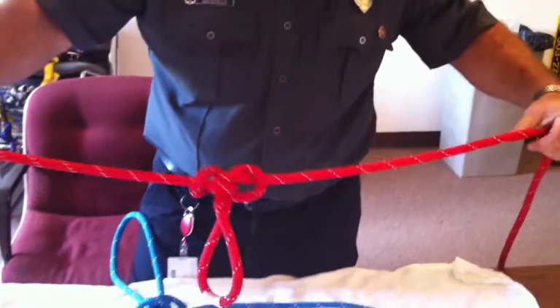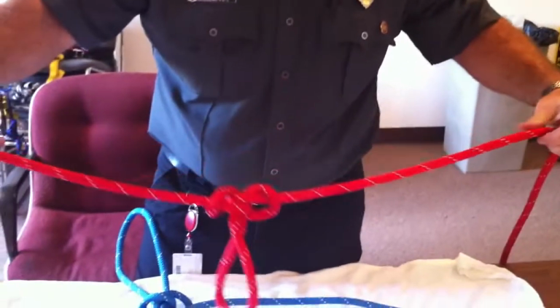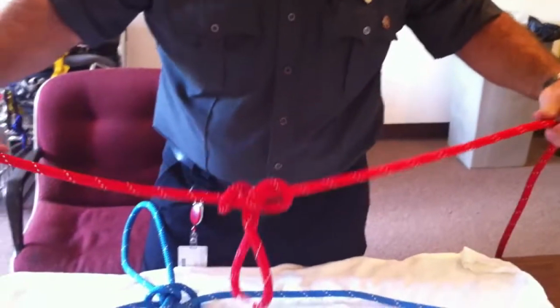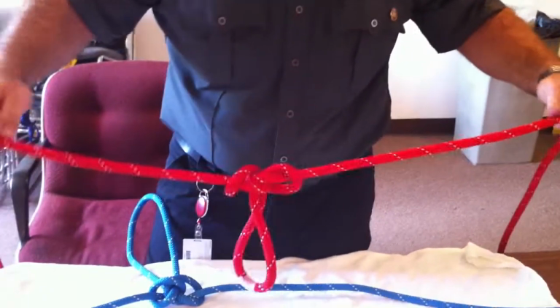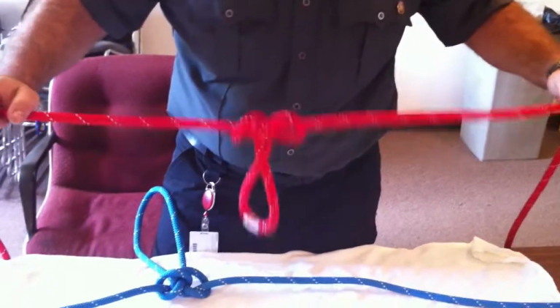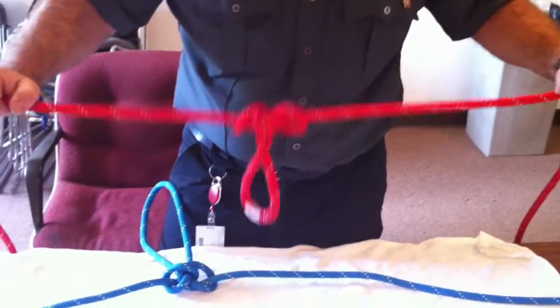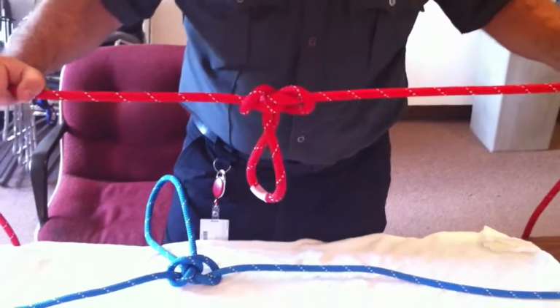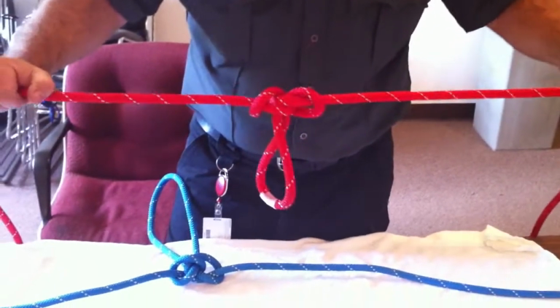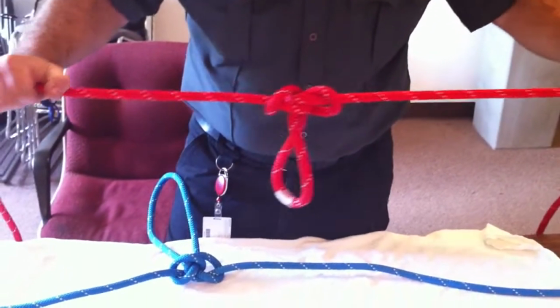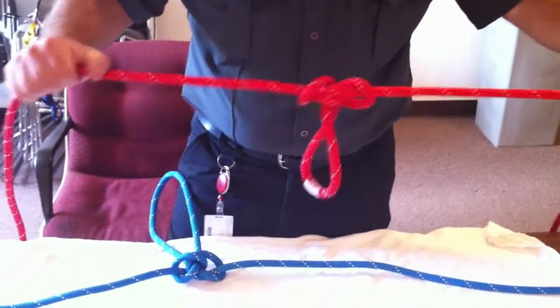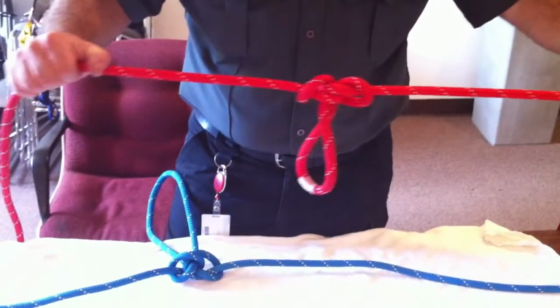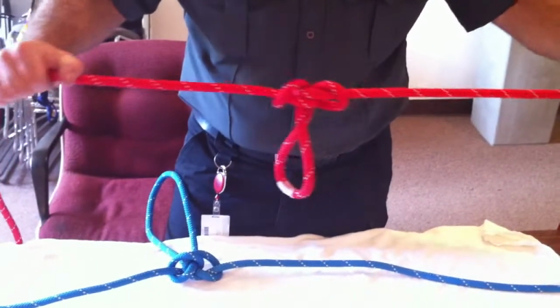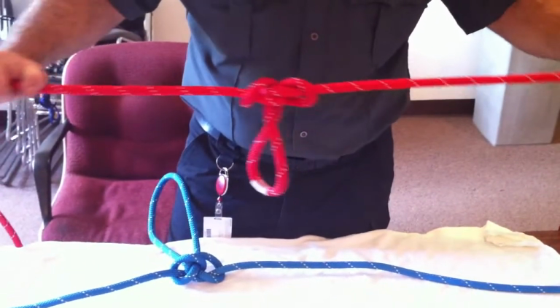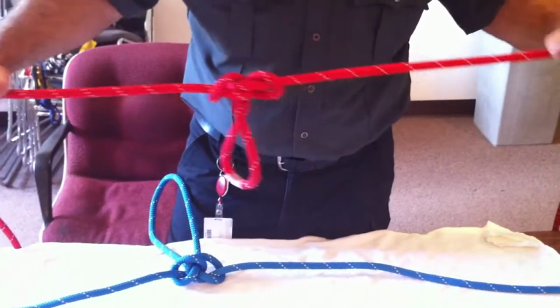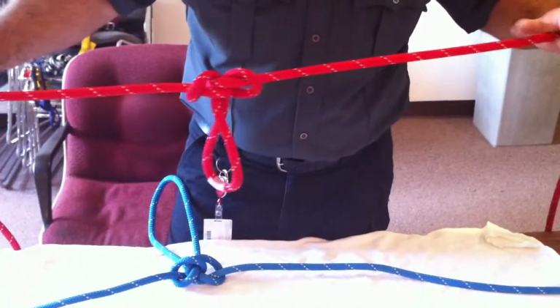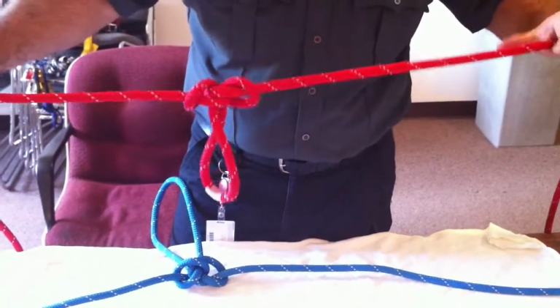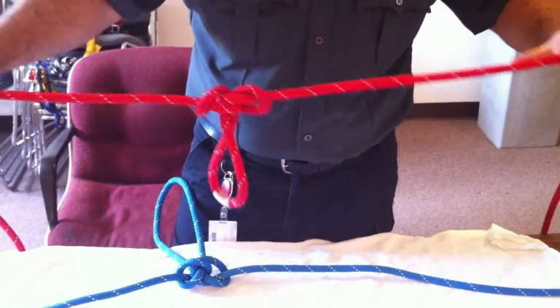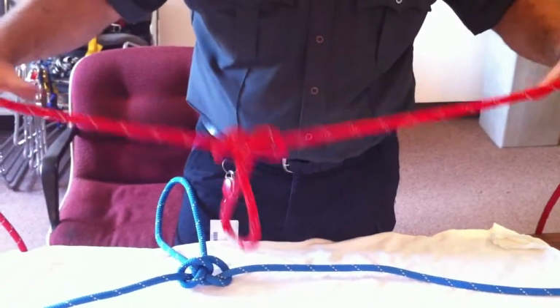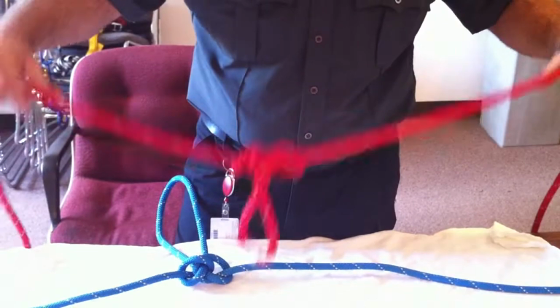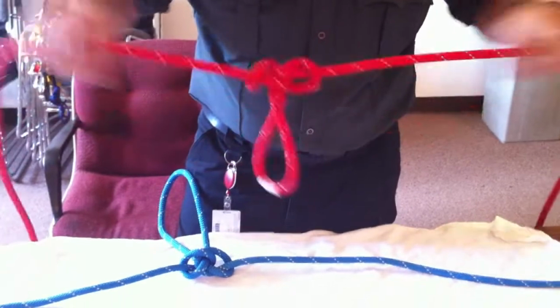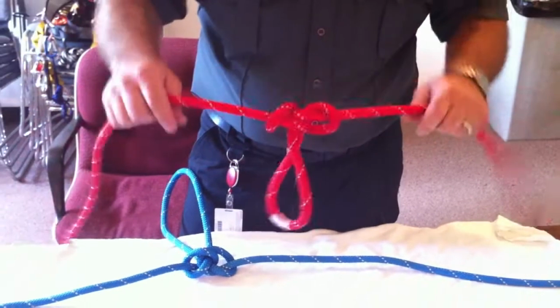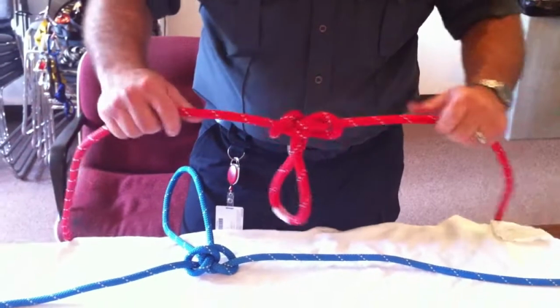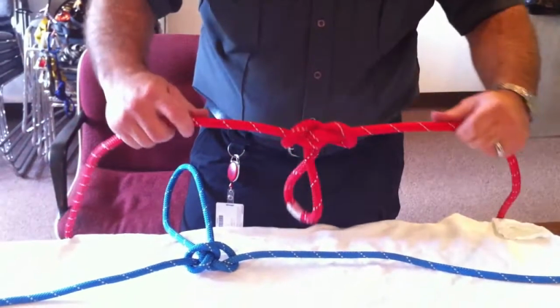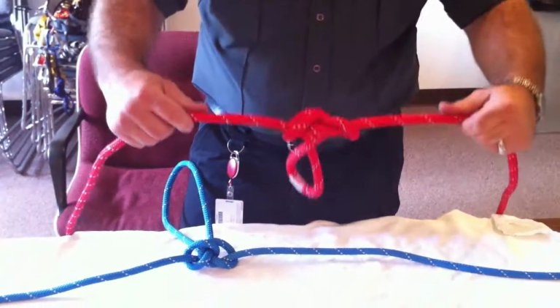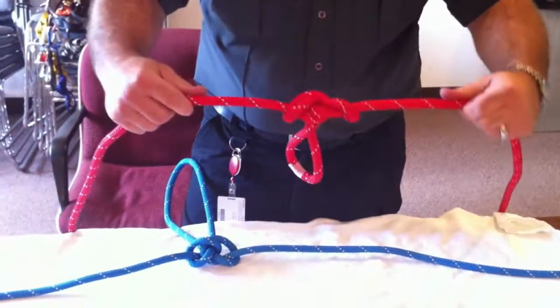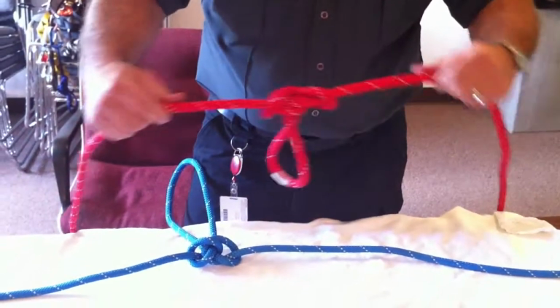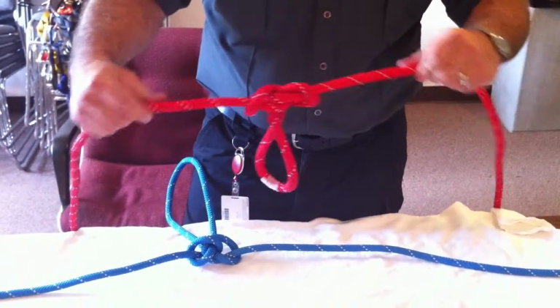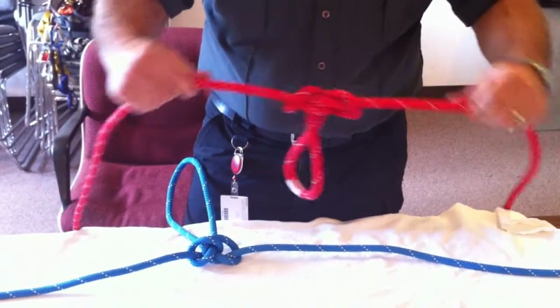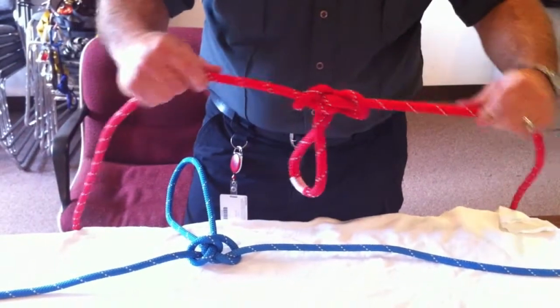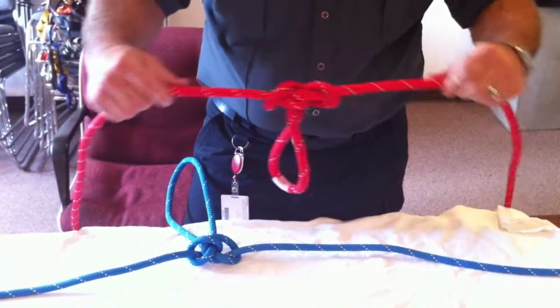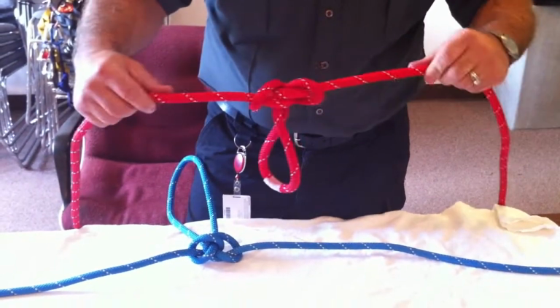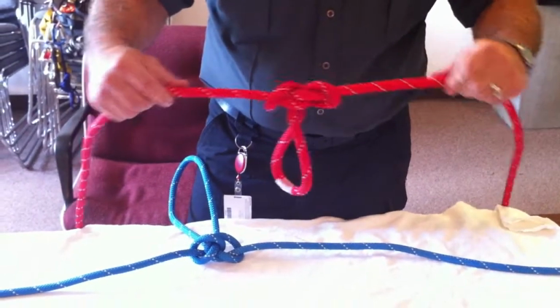So that was a way of quickly eliminating a damaged portion of rope so that people's lives are not hanging on that rope.